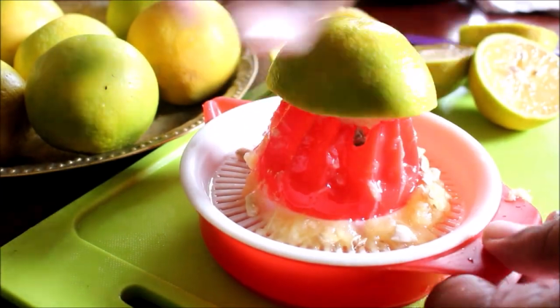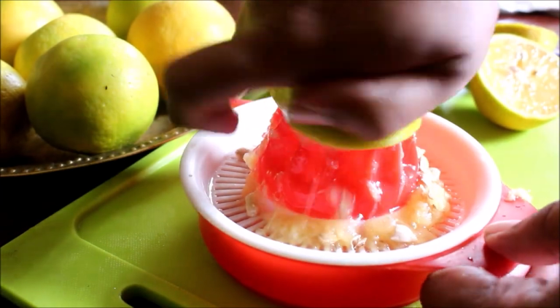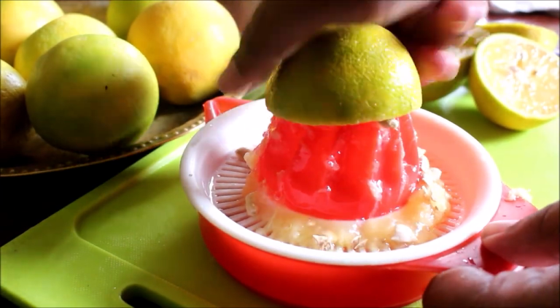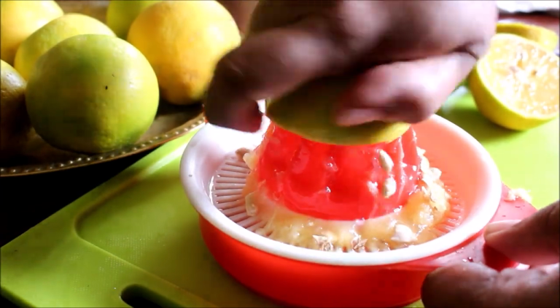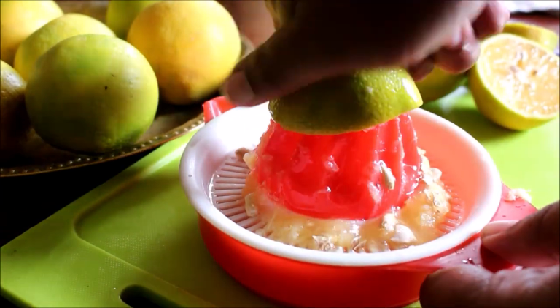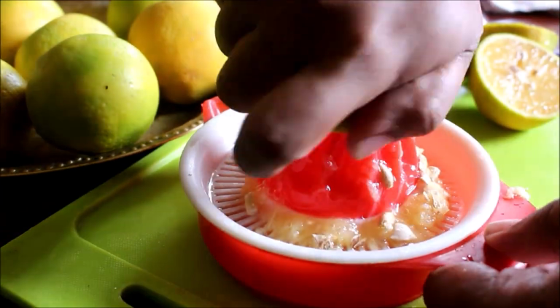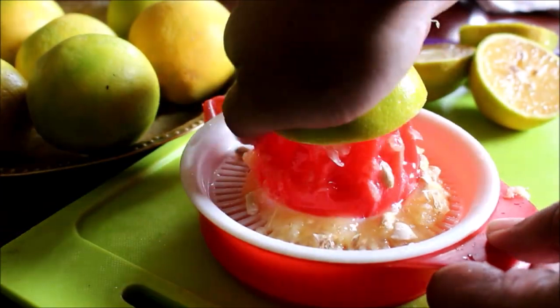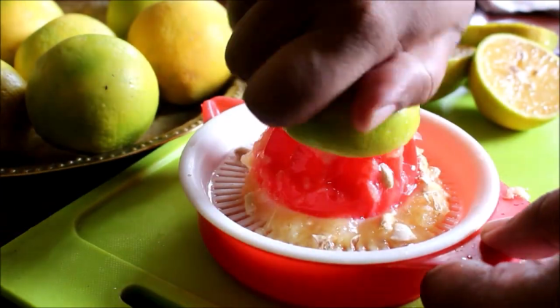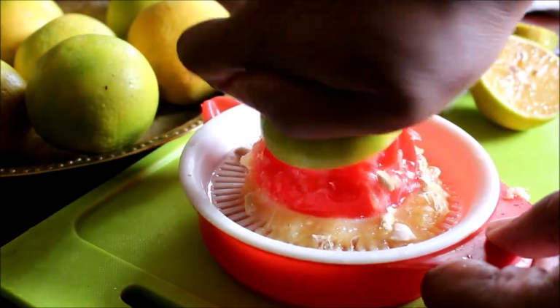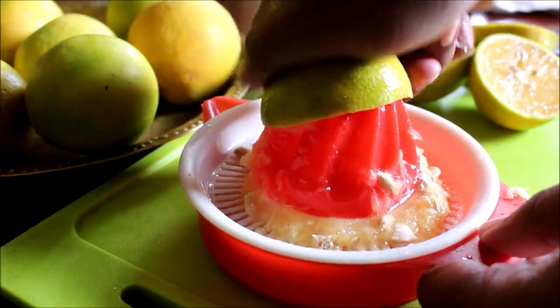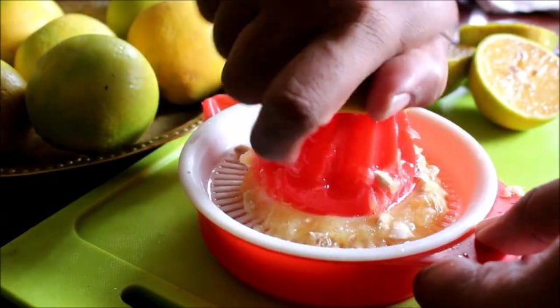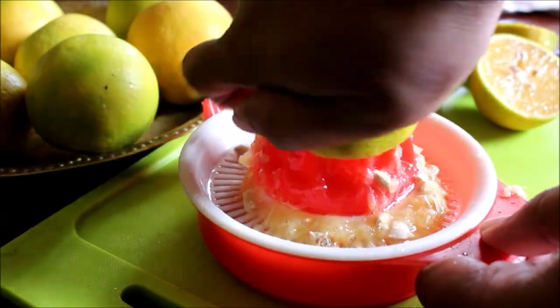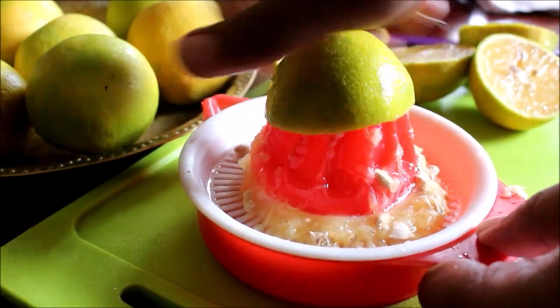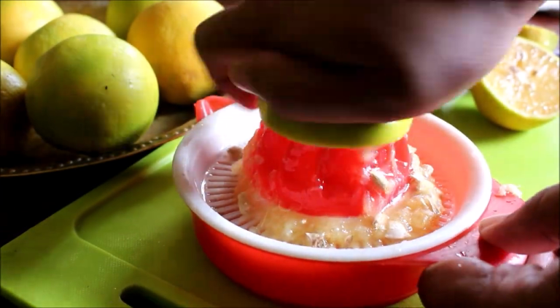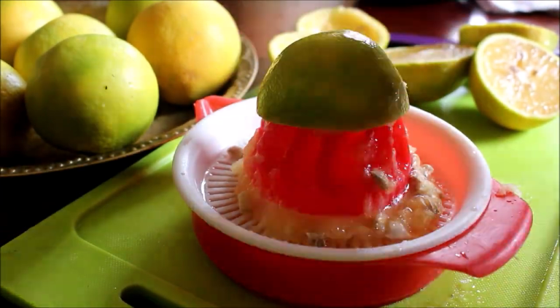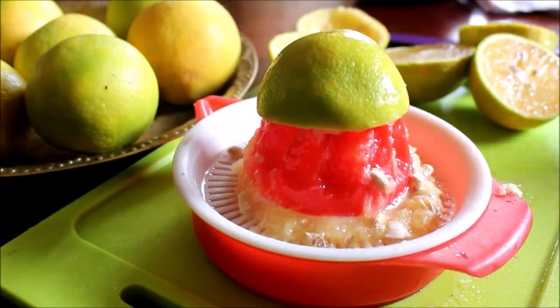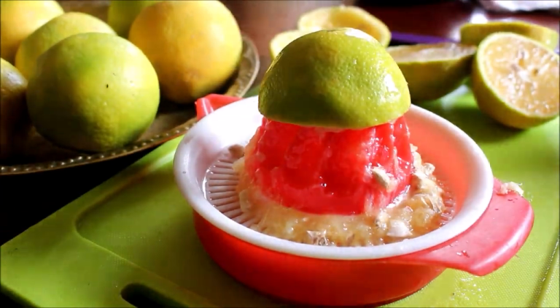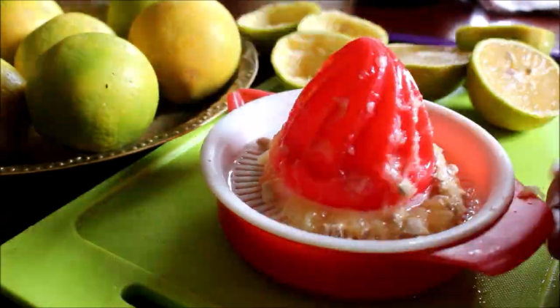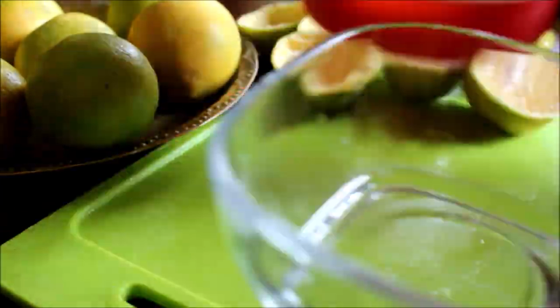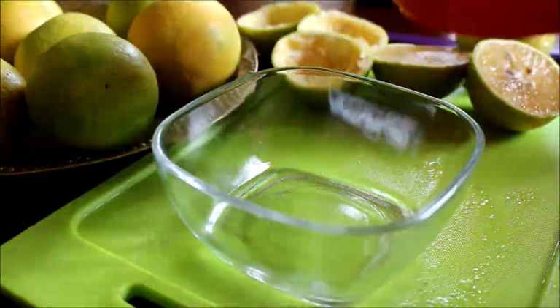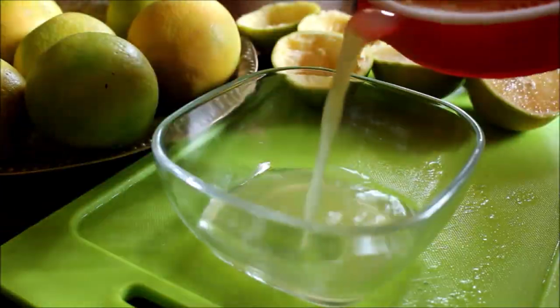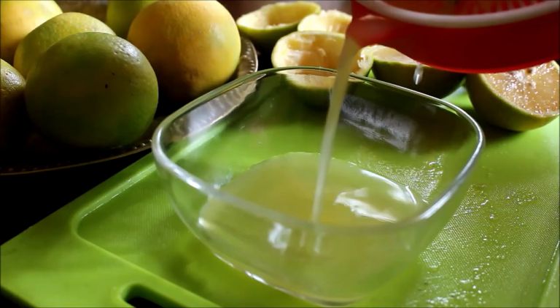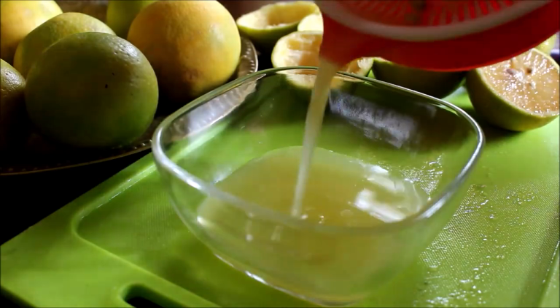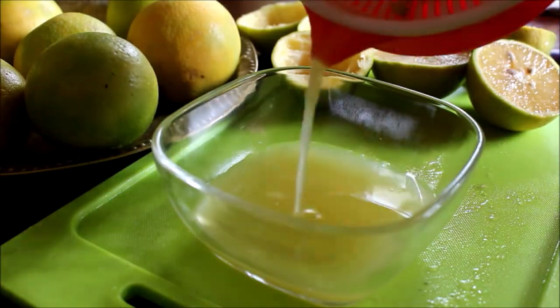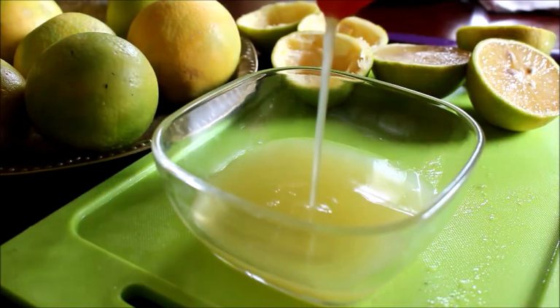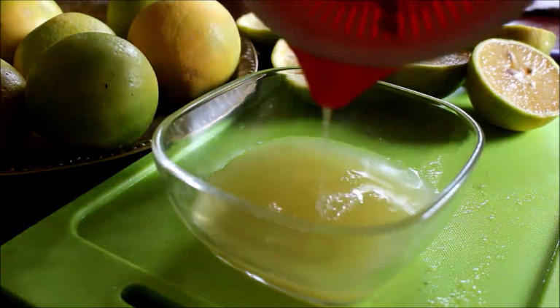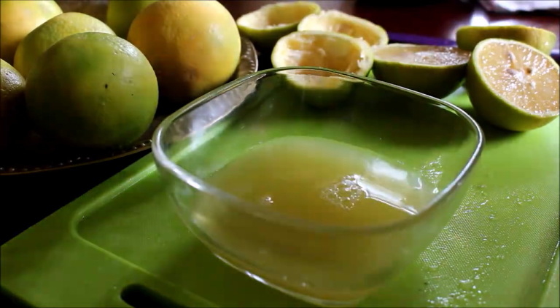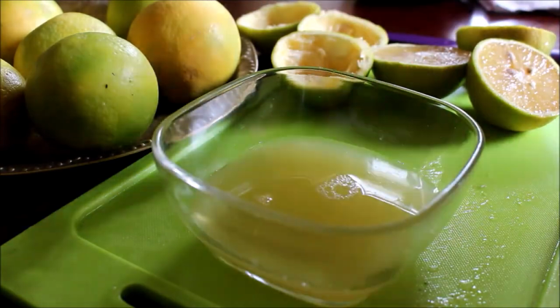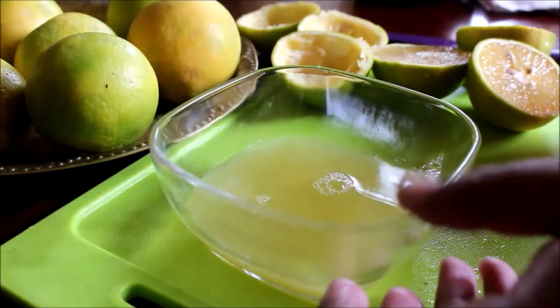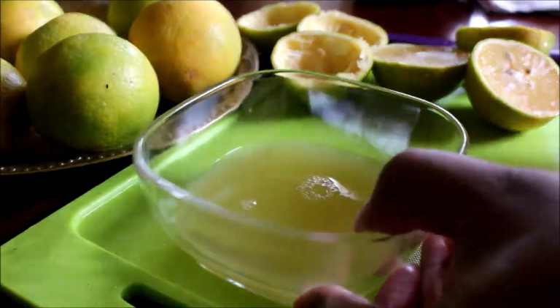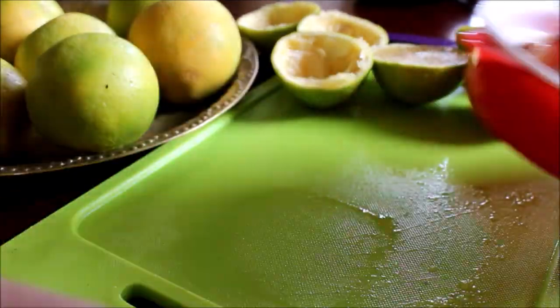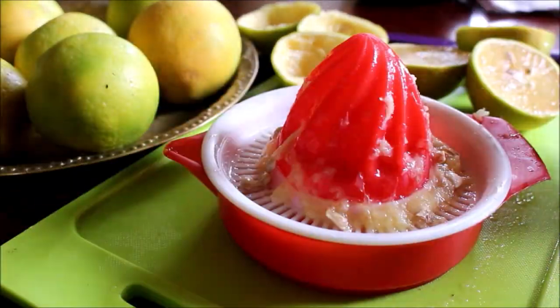Once the juice is extracted, just reserve it in a bowl. You can chill this juice and use it as required.